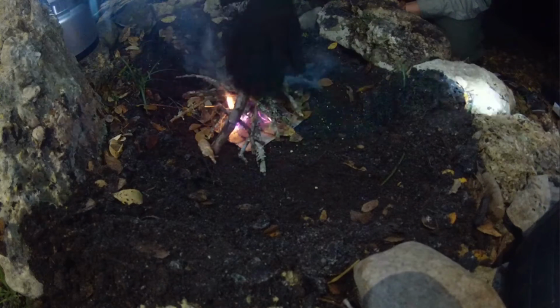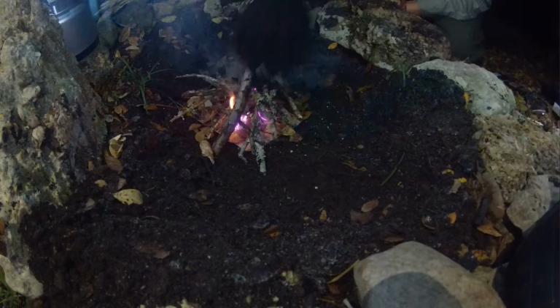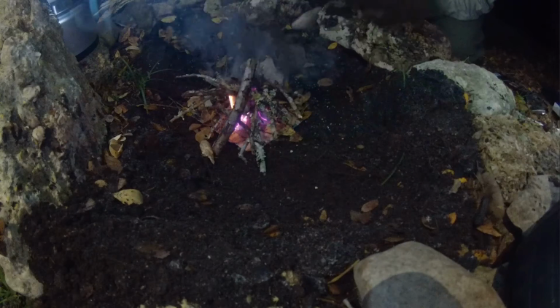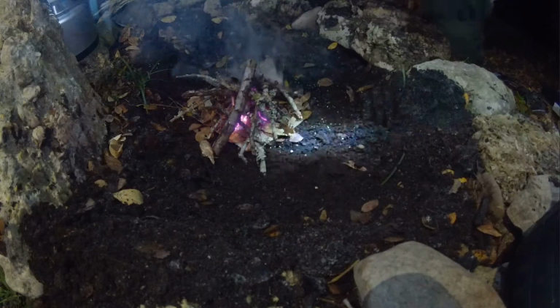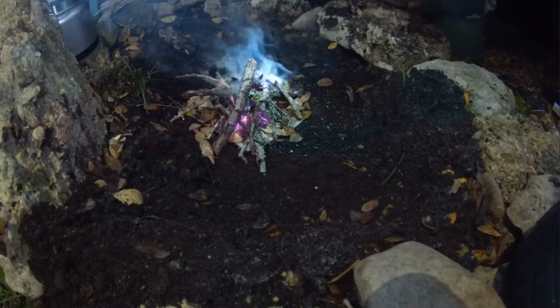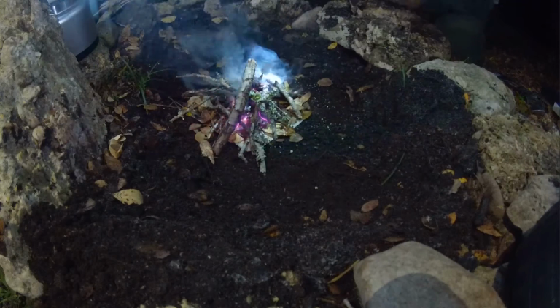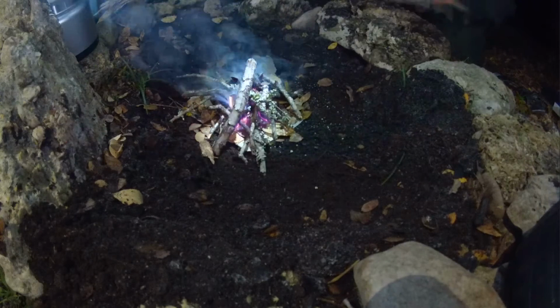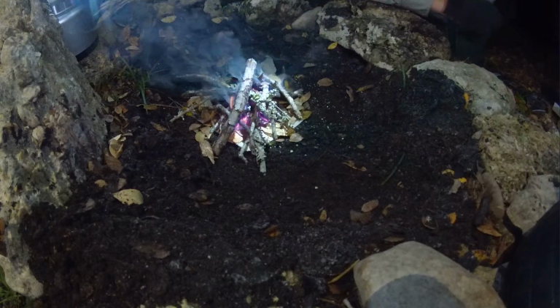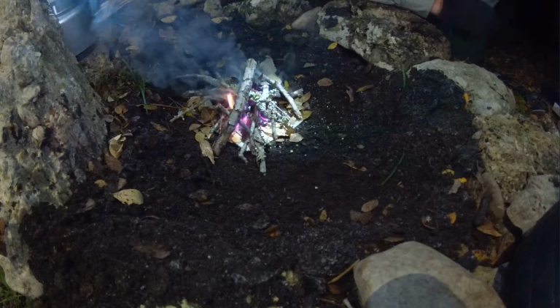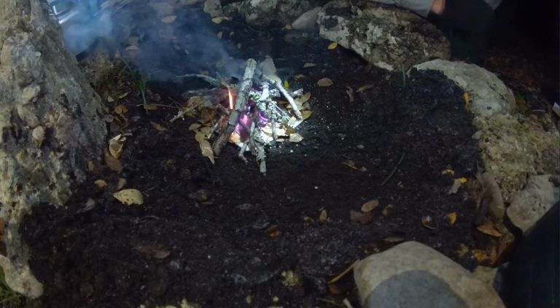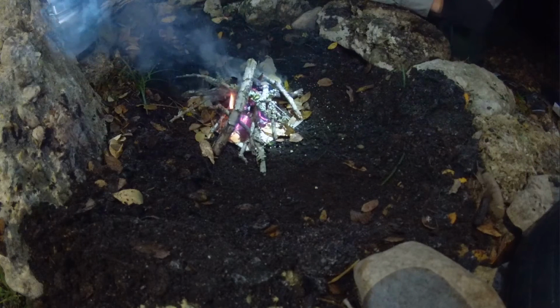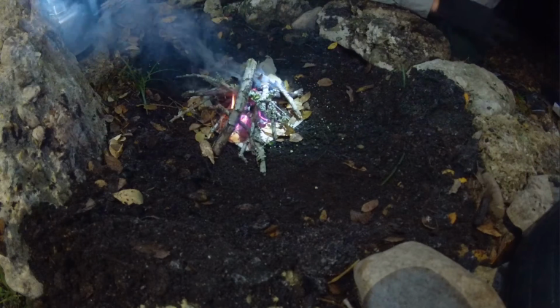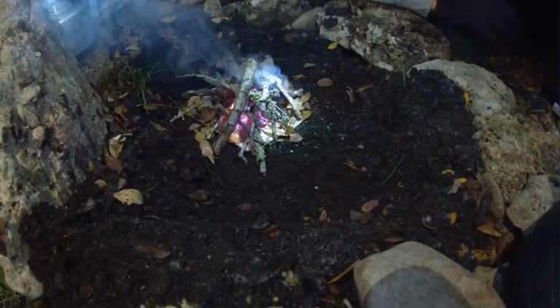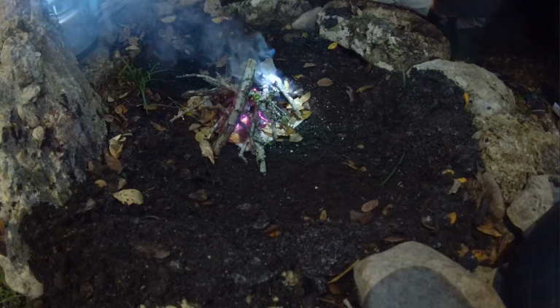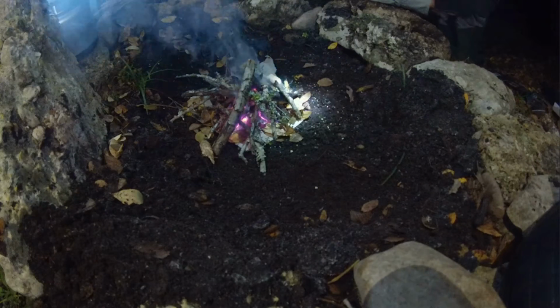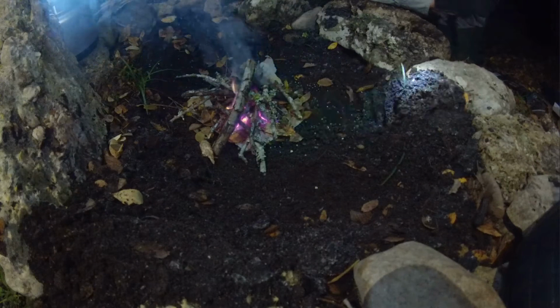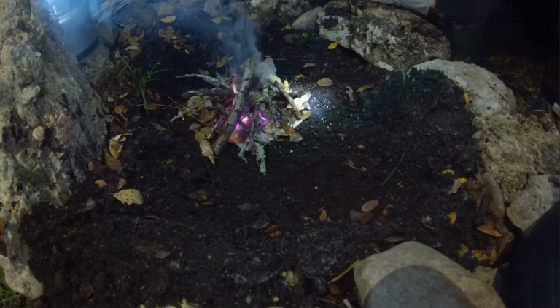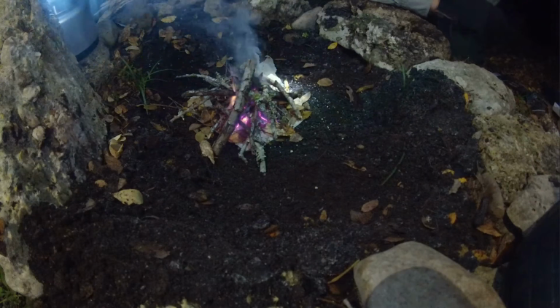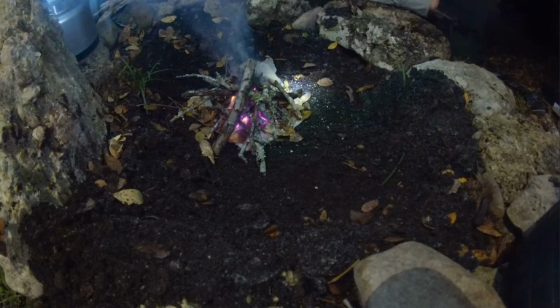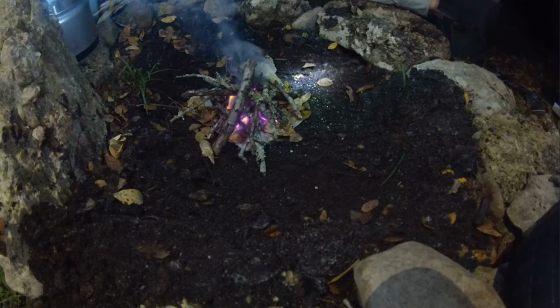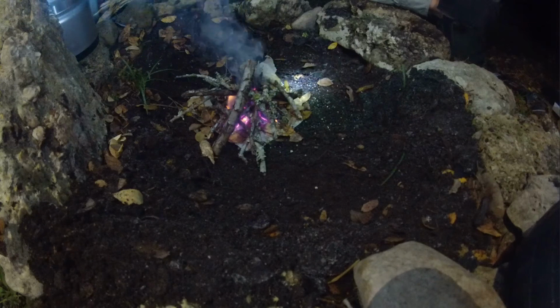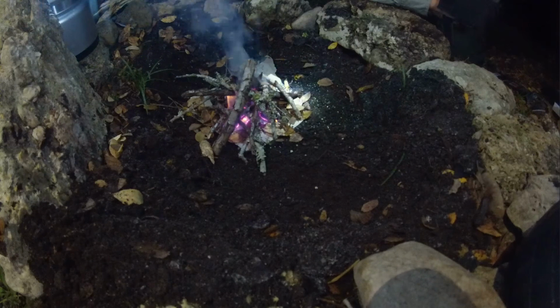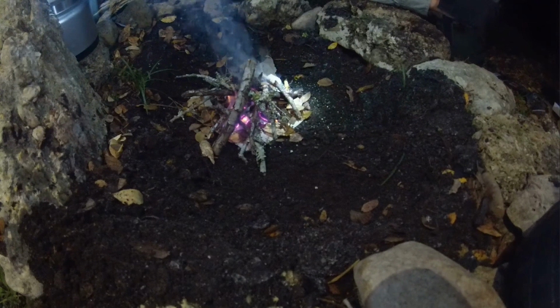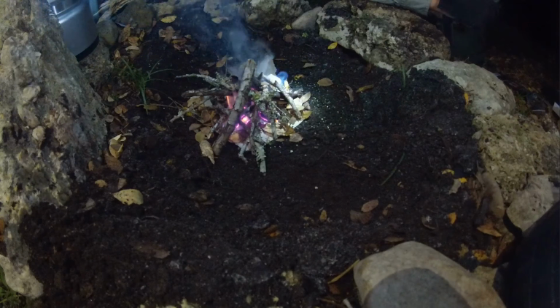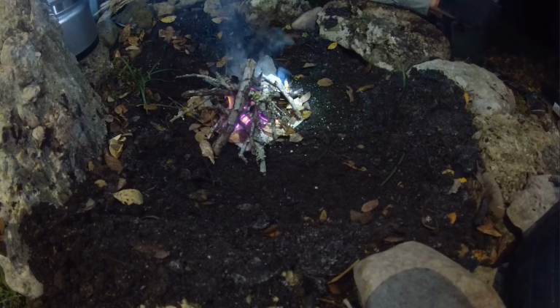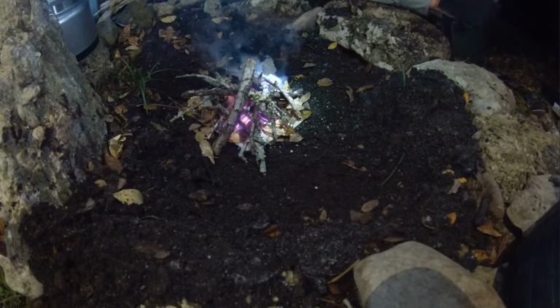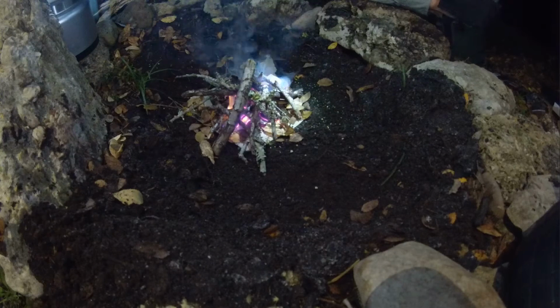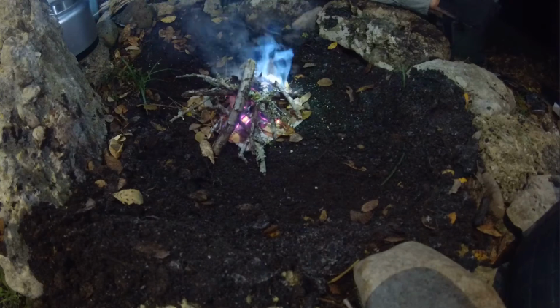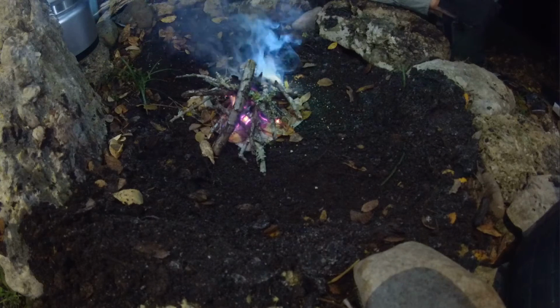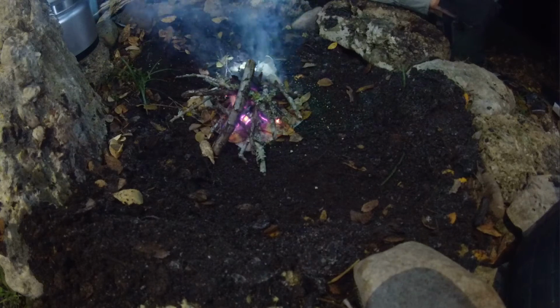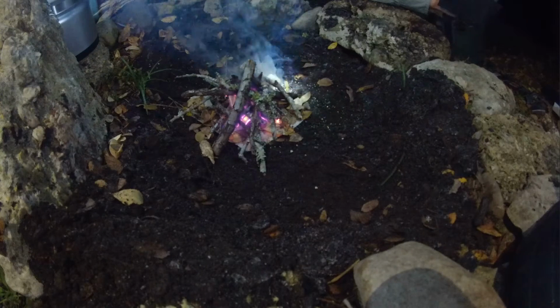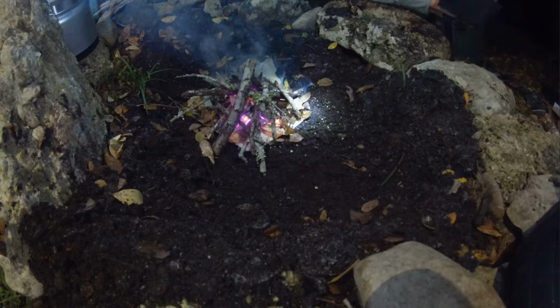It says it lights wood that's wet. Most of our stuff isn't wet, luckily, tonight.